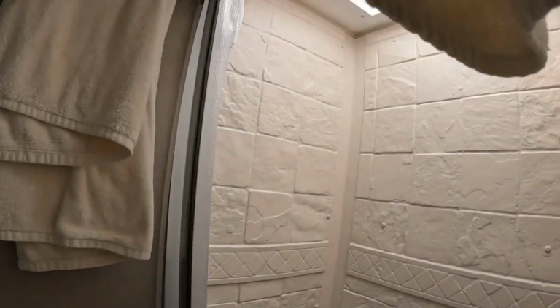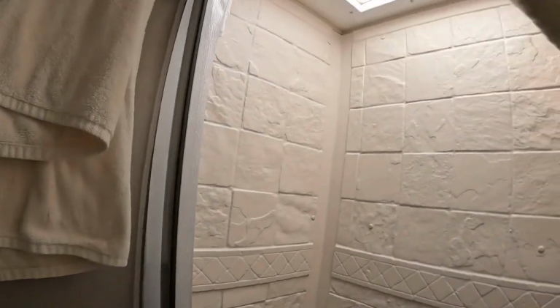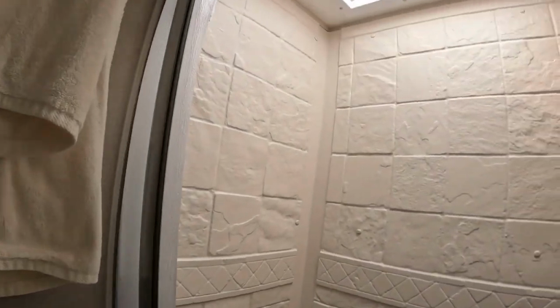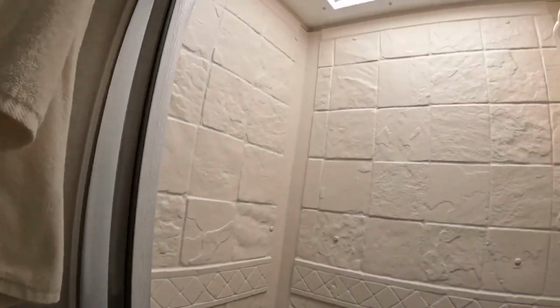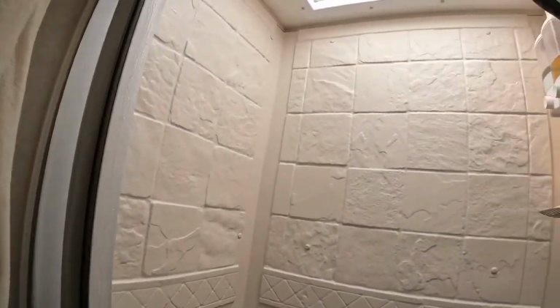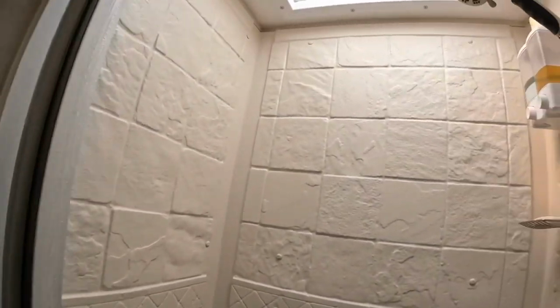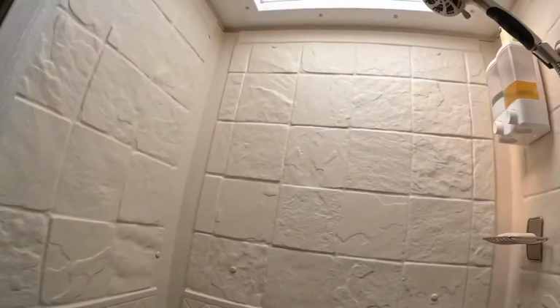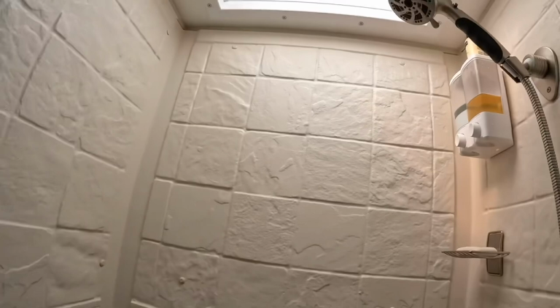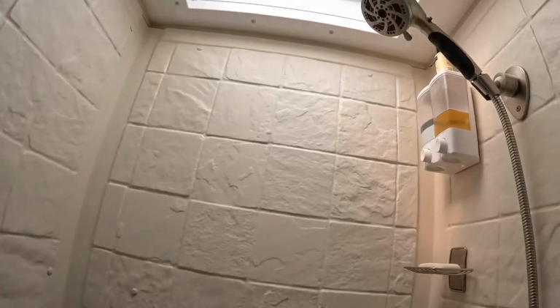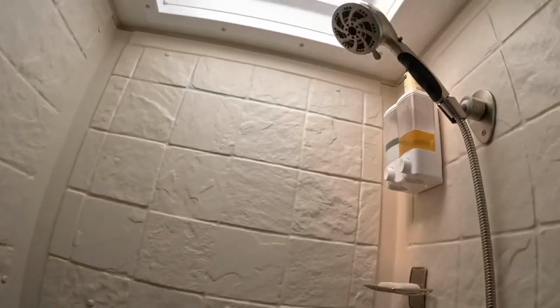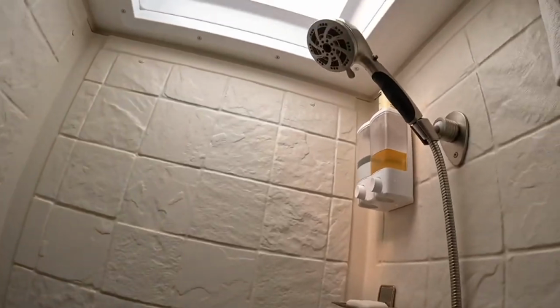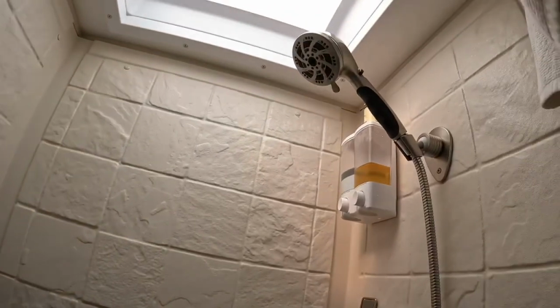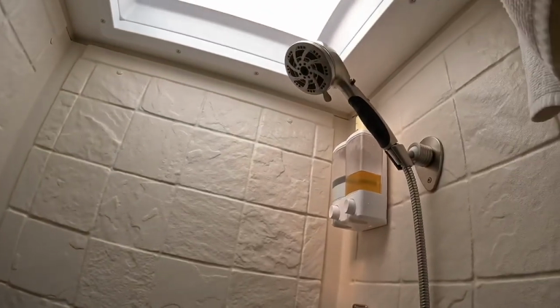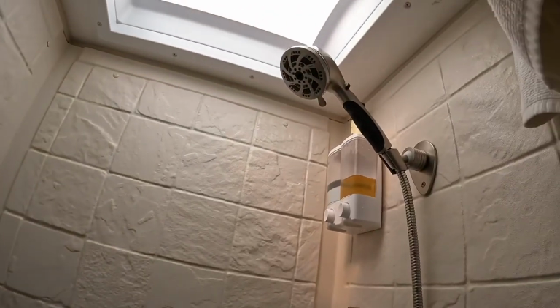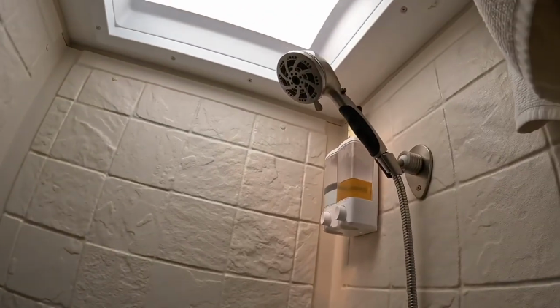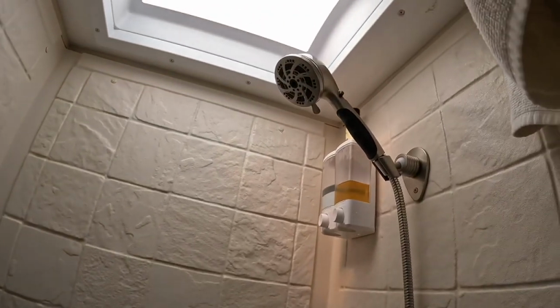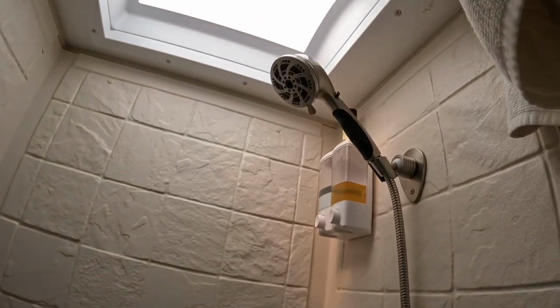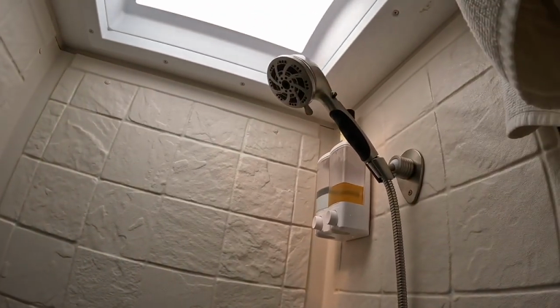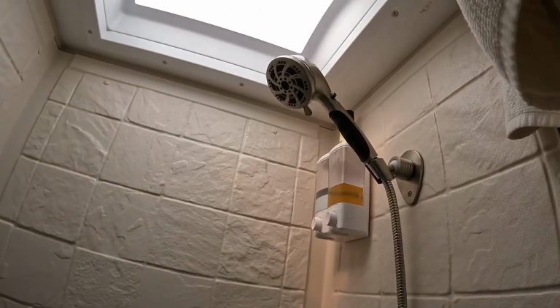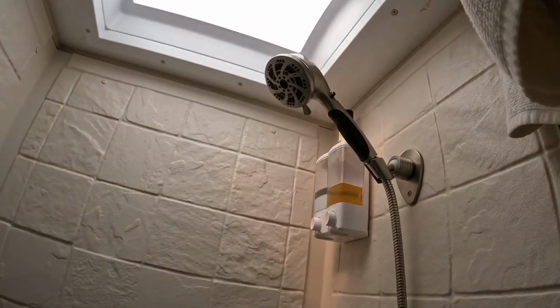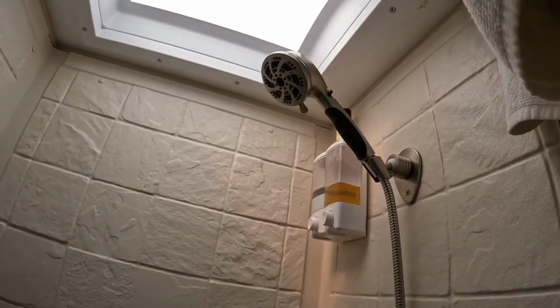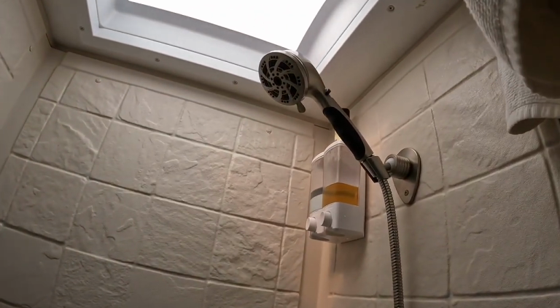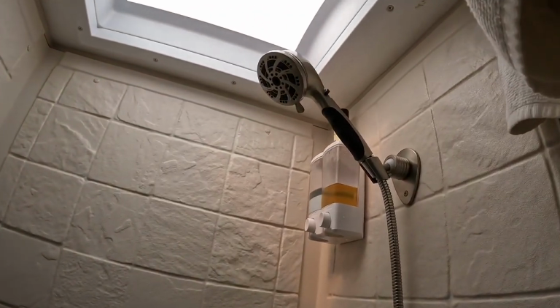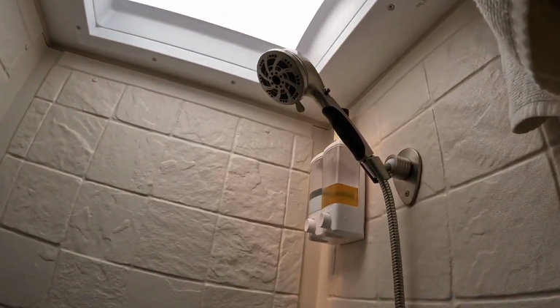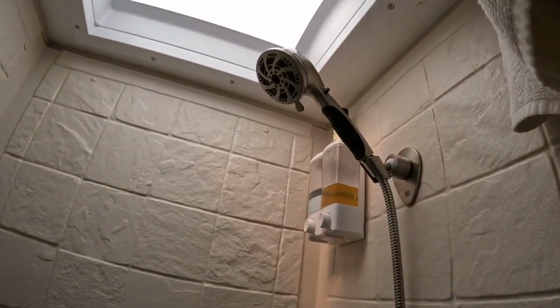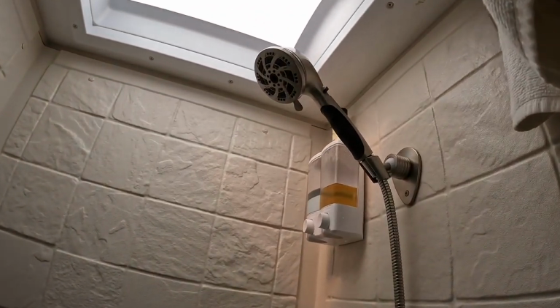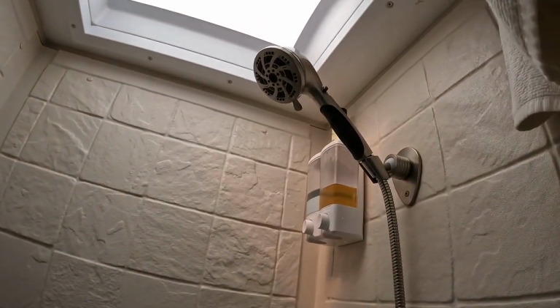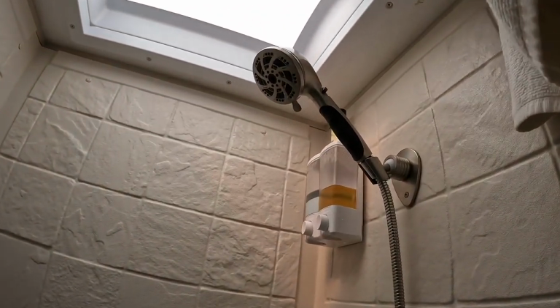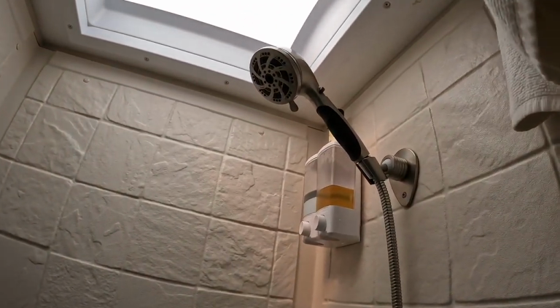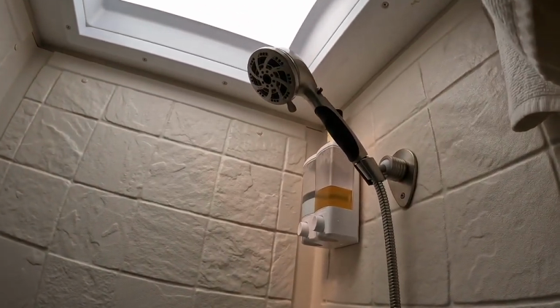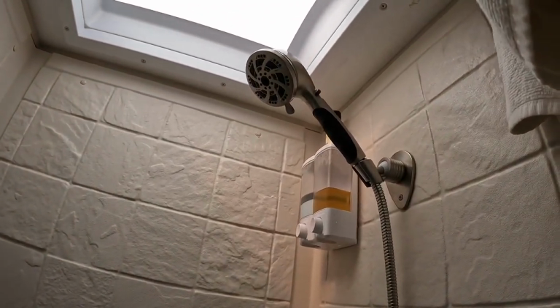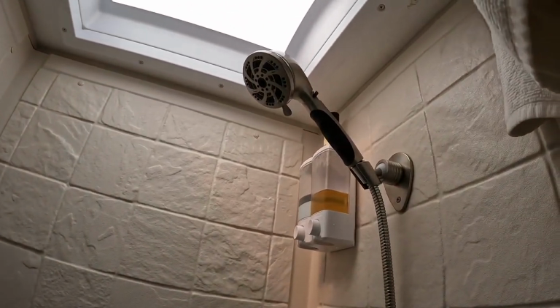We just put in an Oxygenics shower head, which is a game changer.